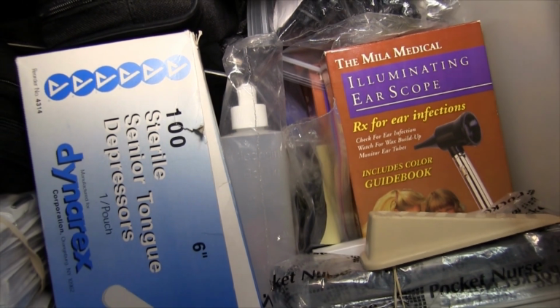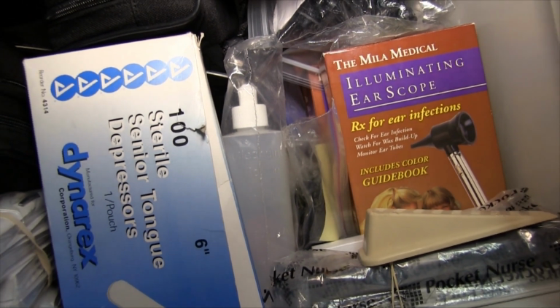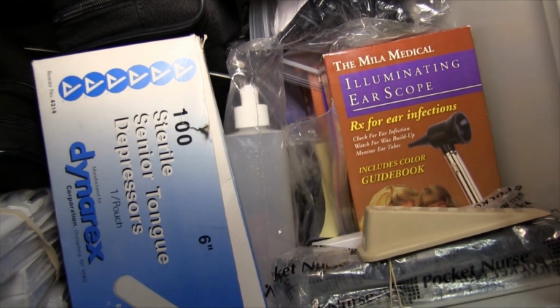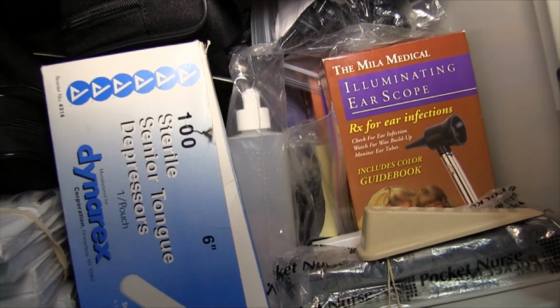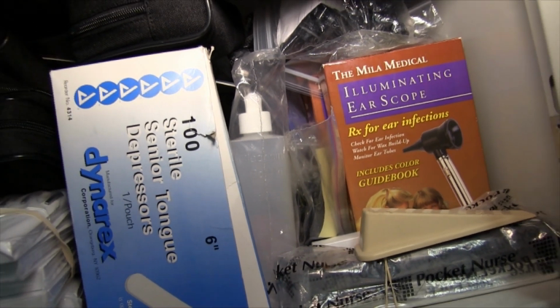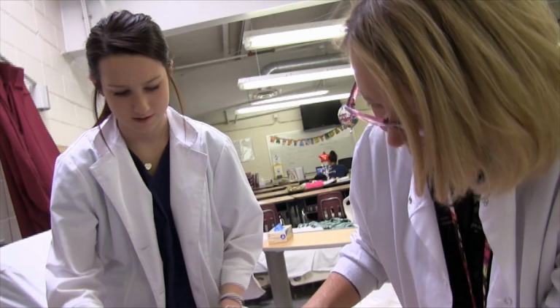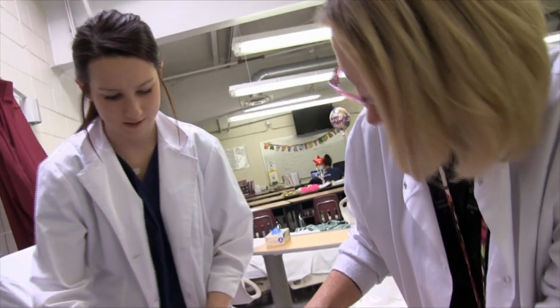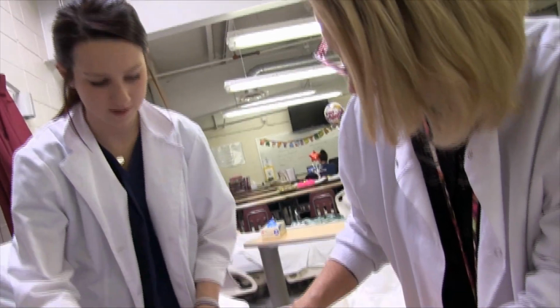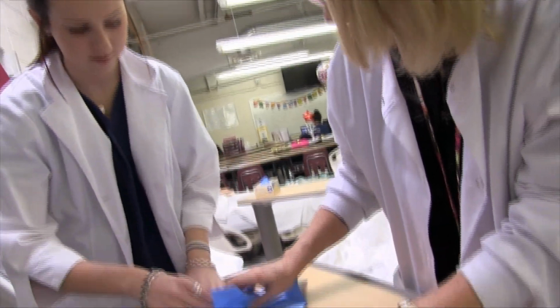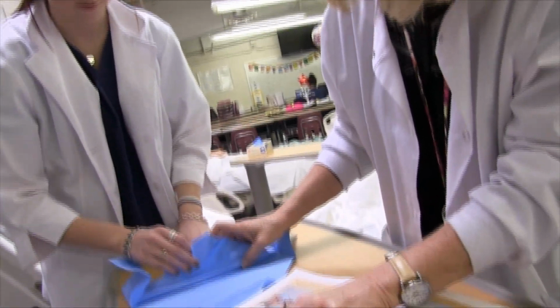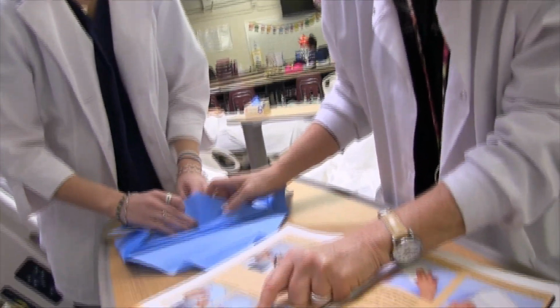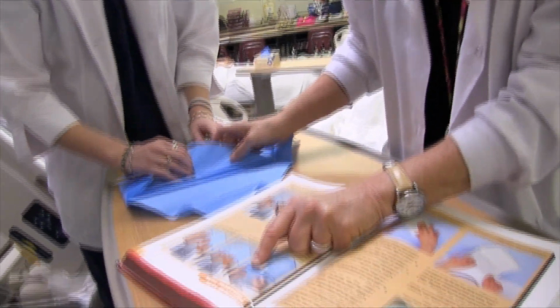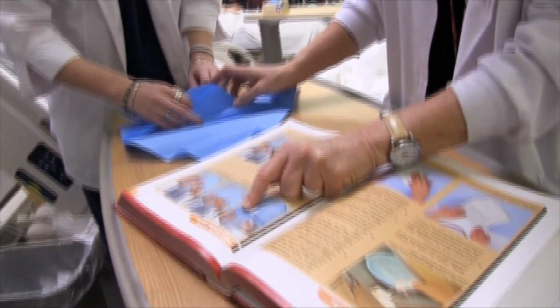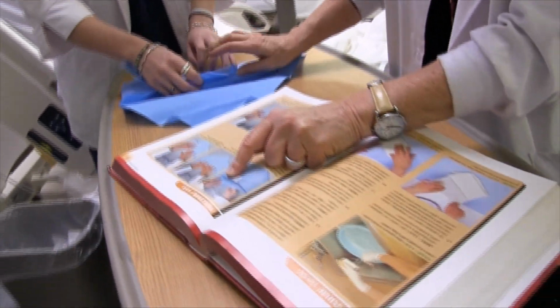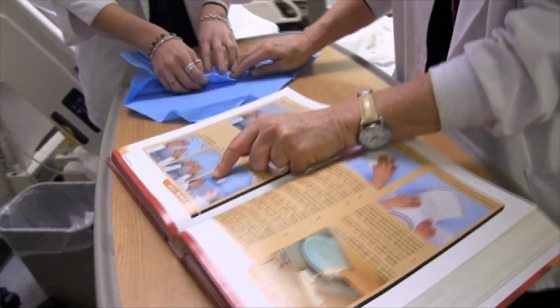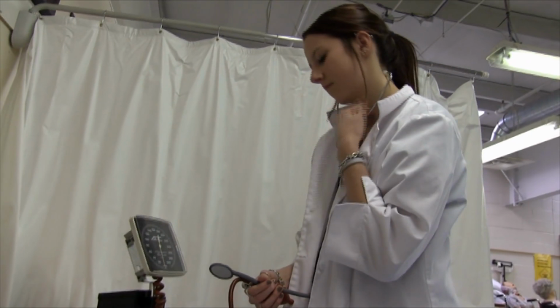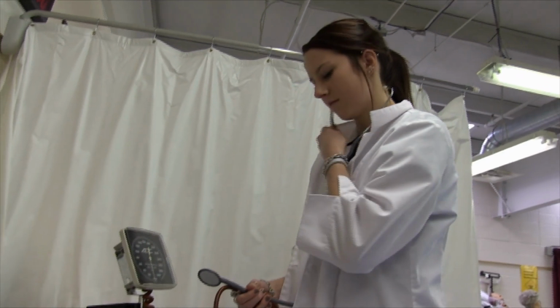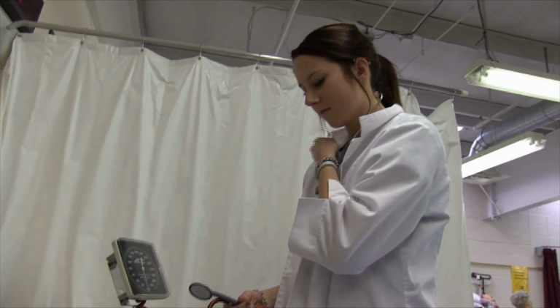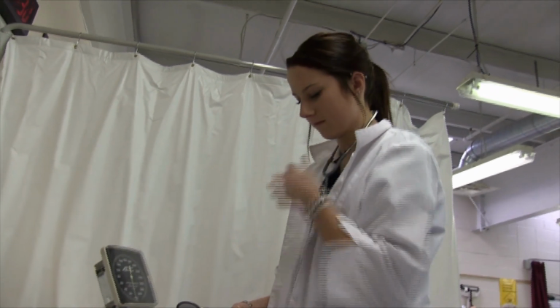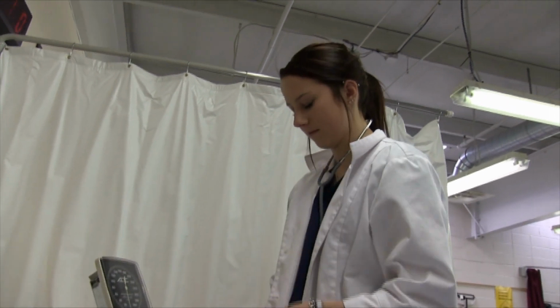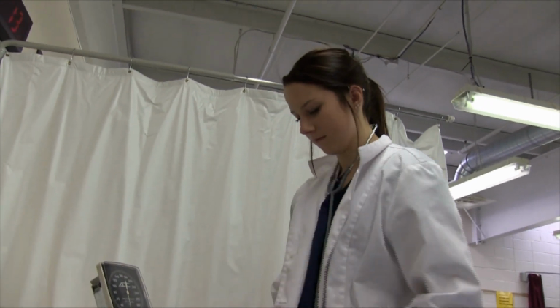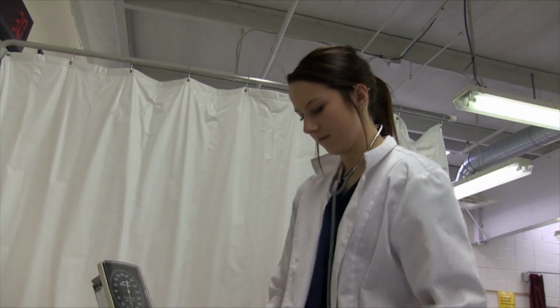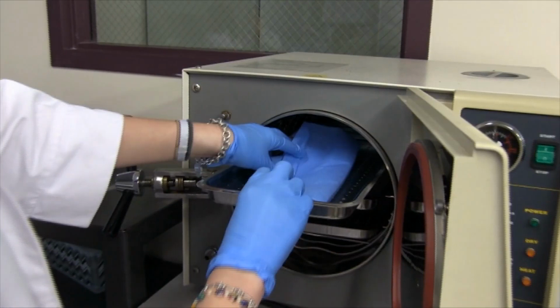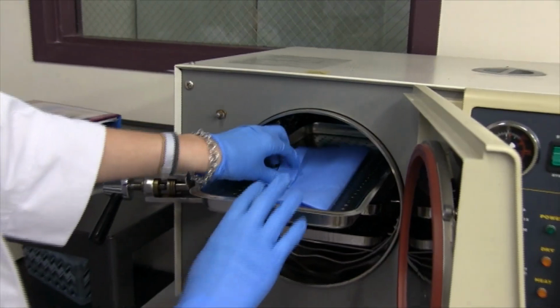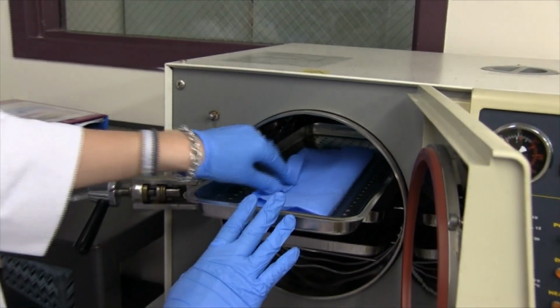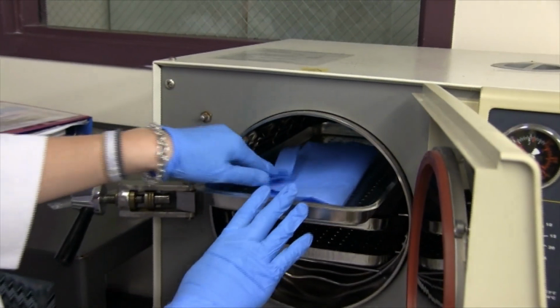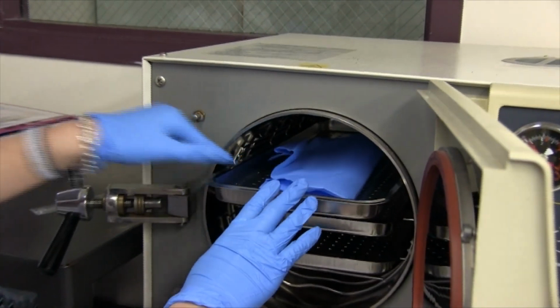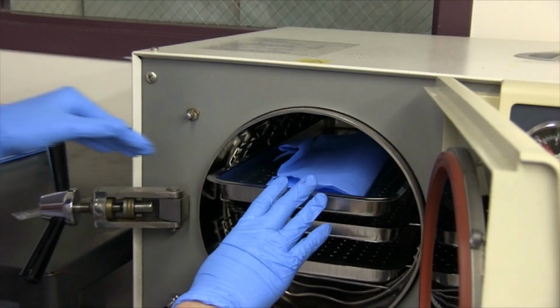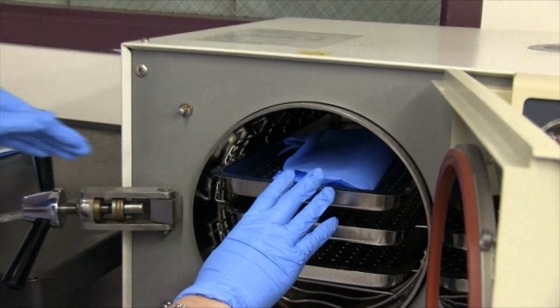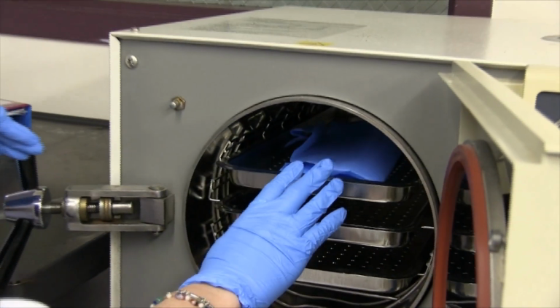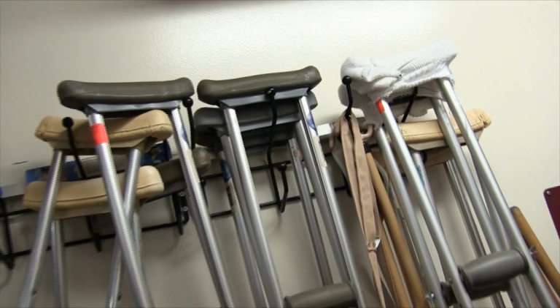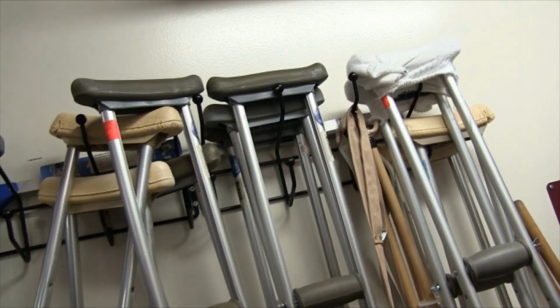We use basic equipment that helps with the elderly. We use stethoscopes, the autoclave to clean equipment, and we use crutches and wheelchairs.